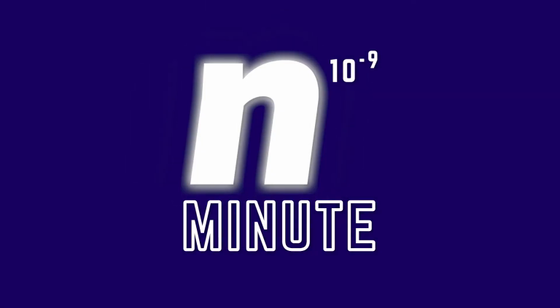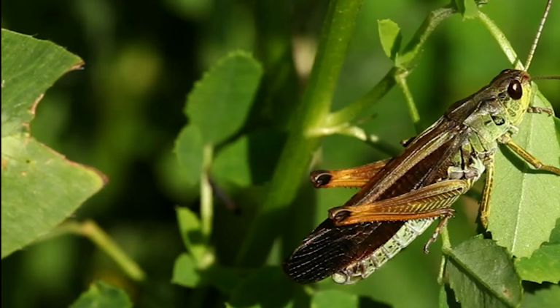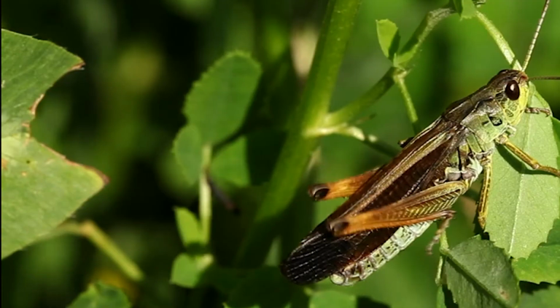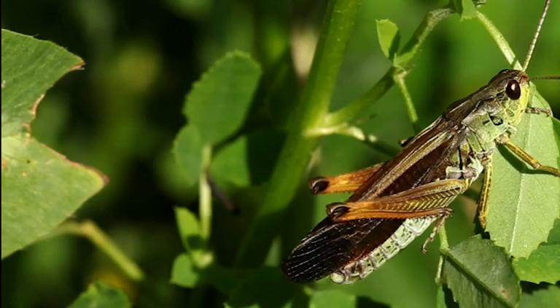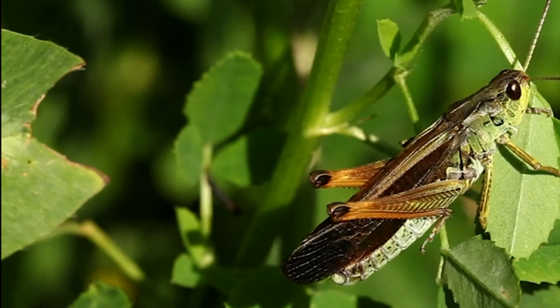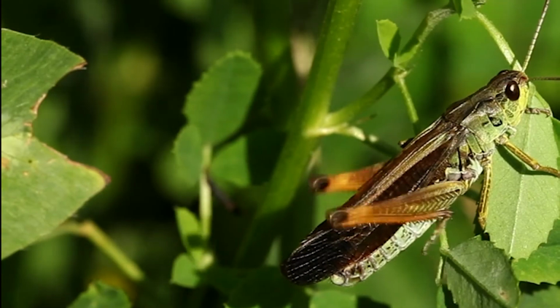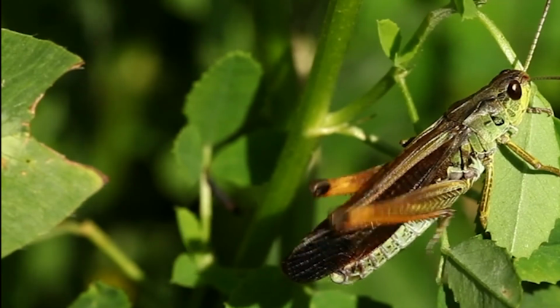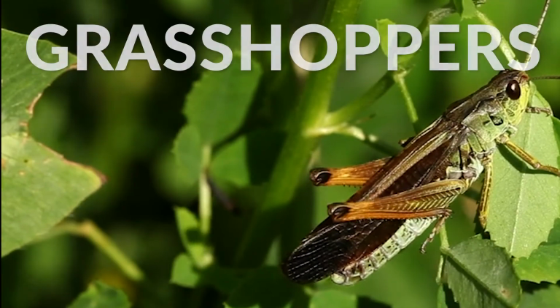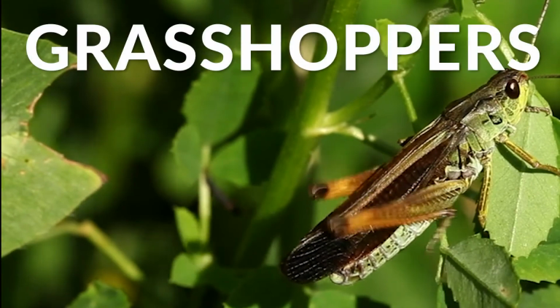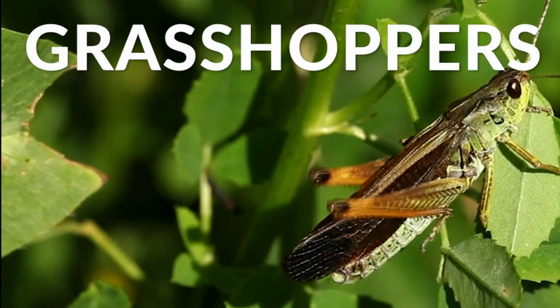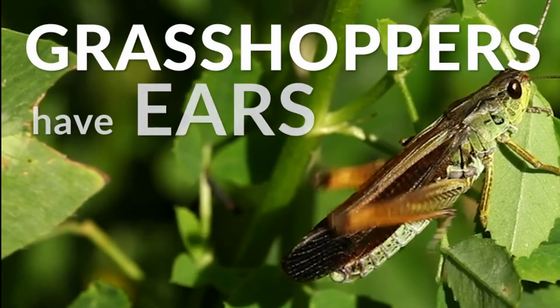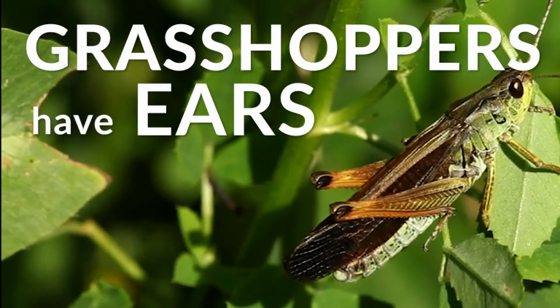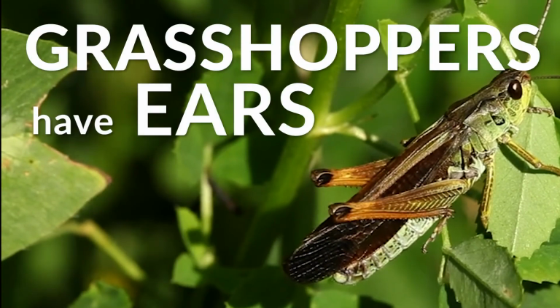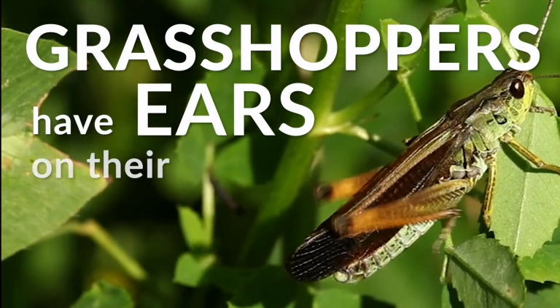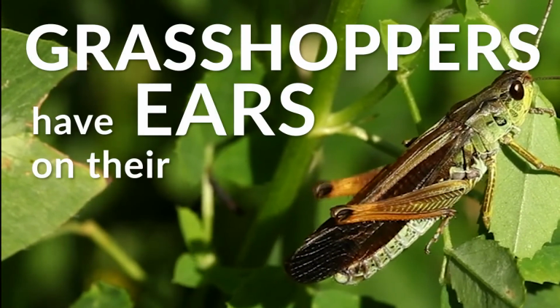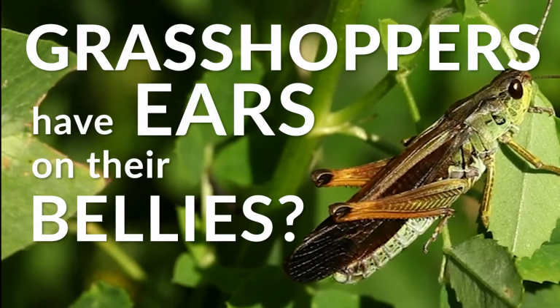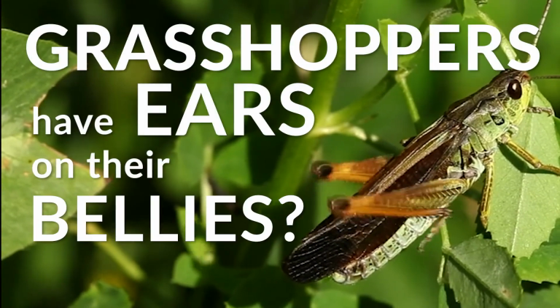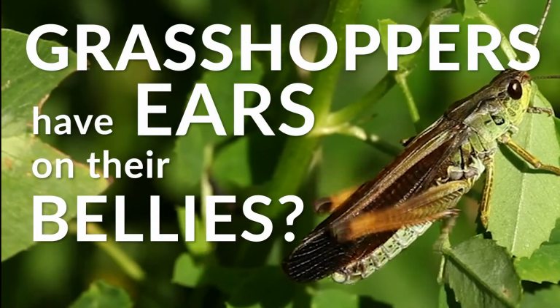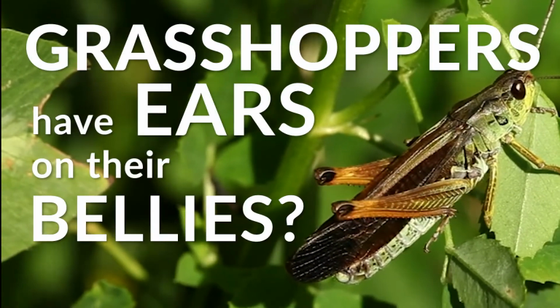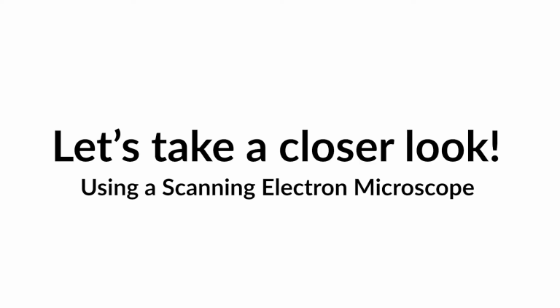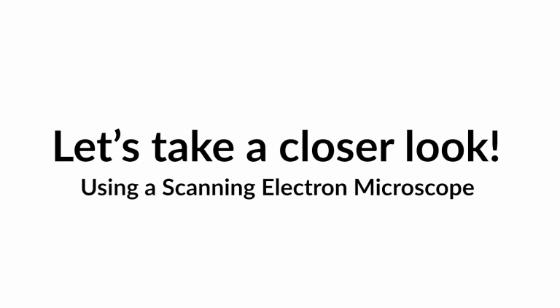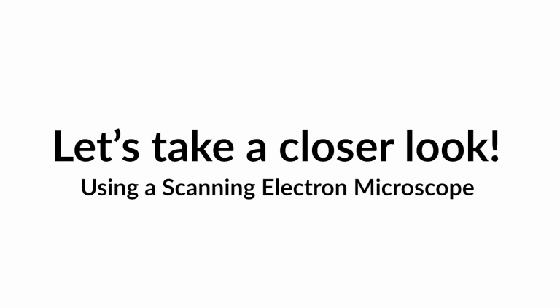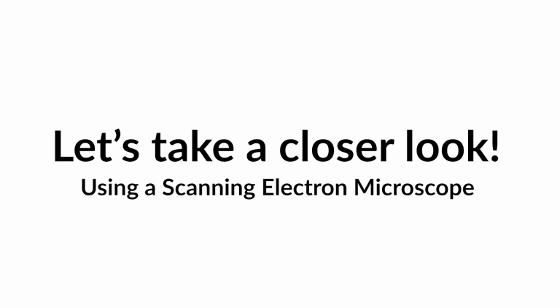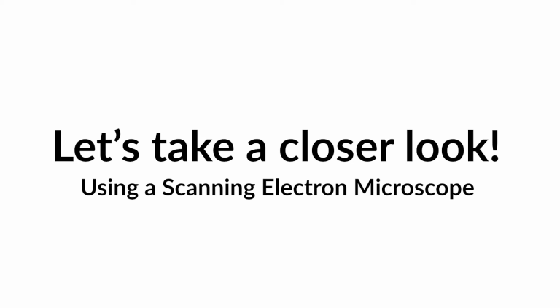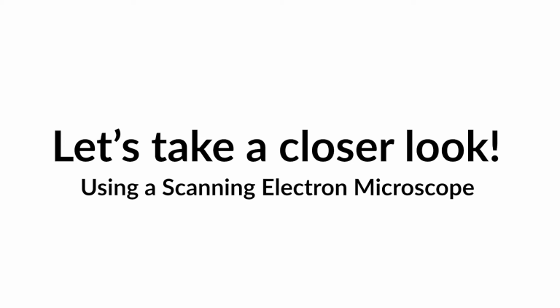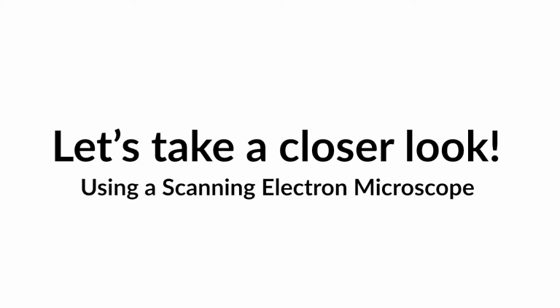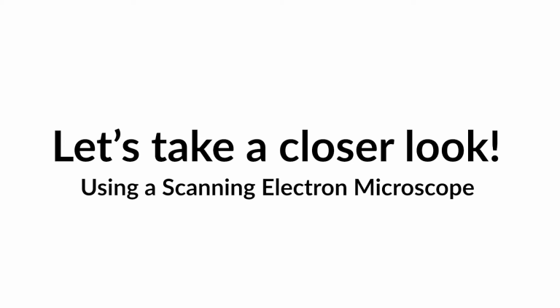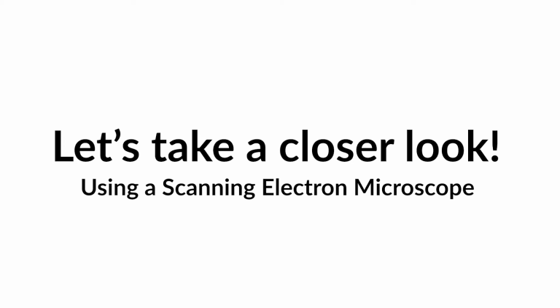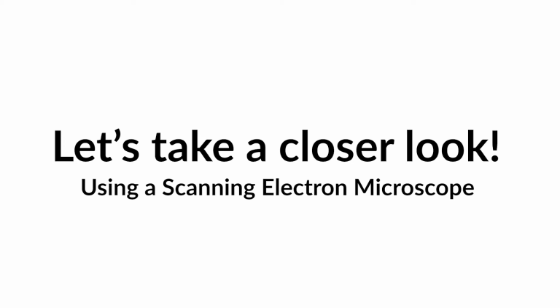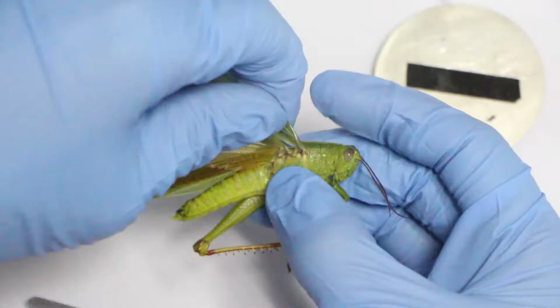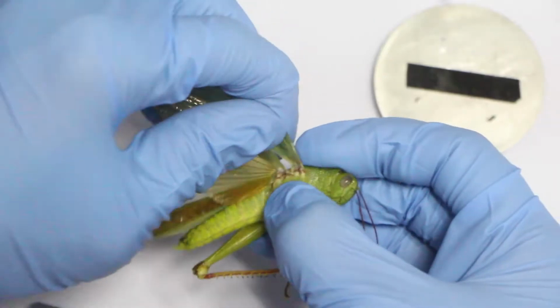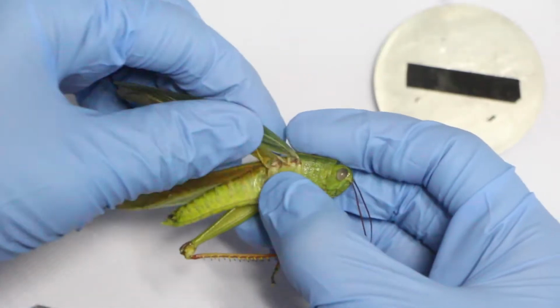Did you know that grasshoppers have ears on their bellies? Let's take a closer look using a scanning electron microscope.